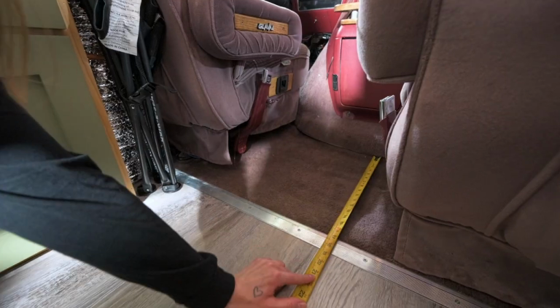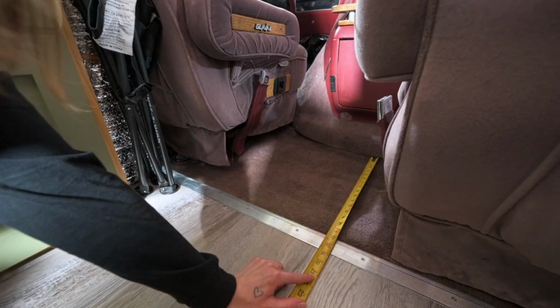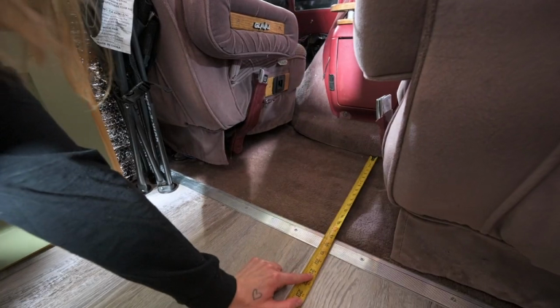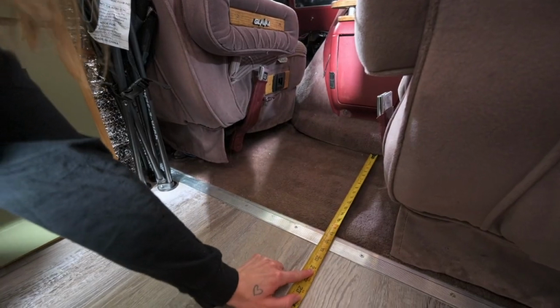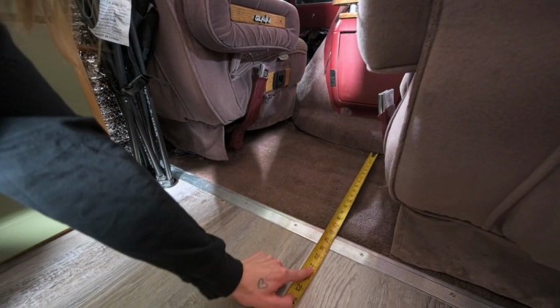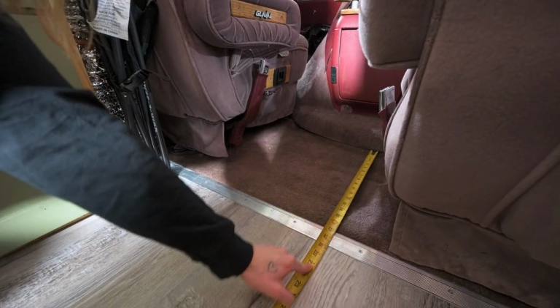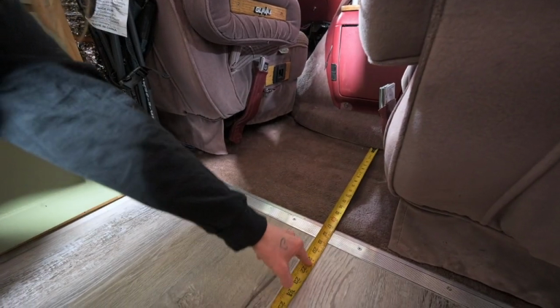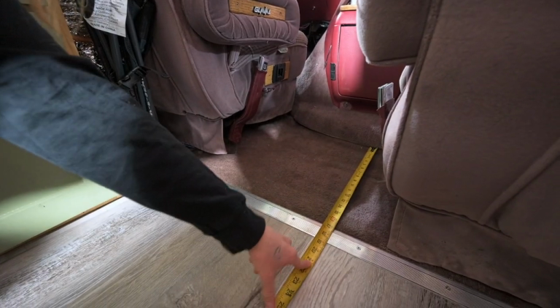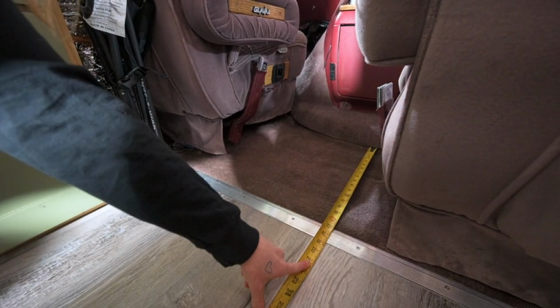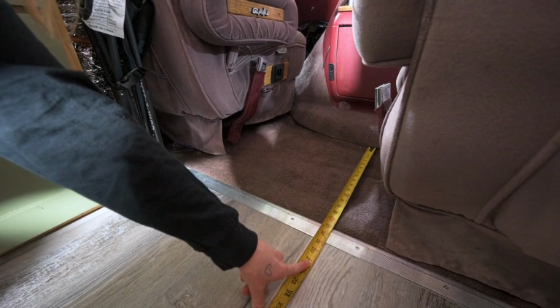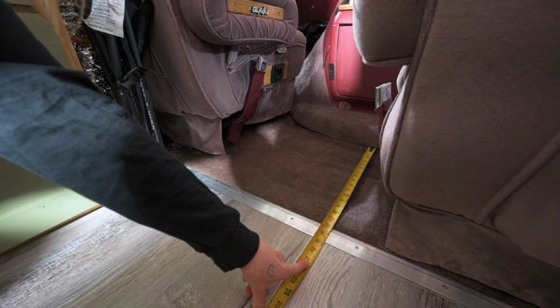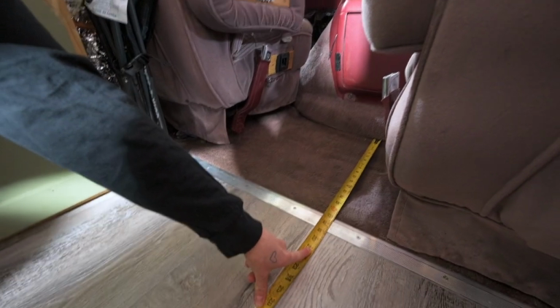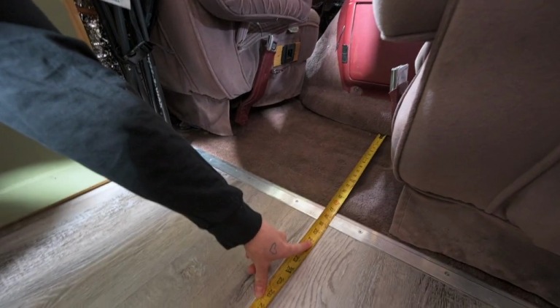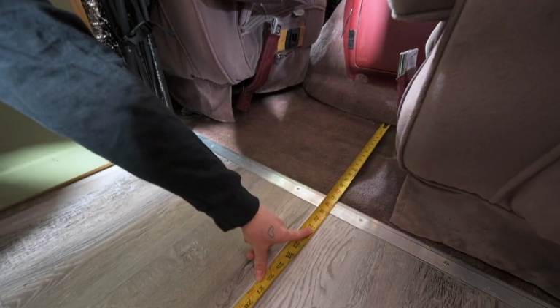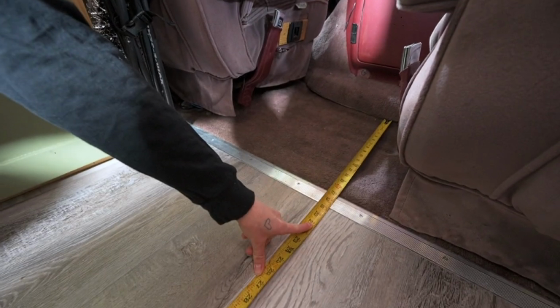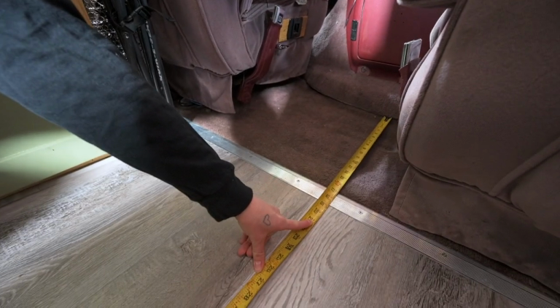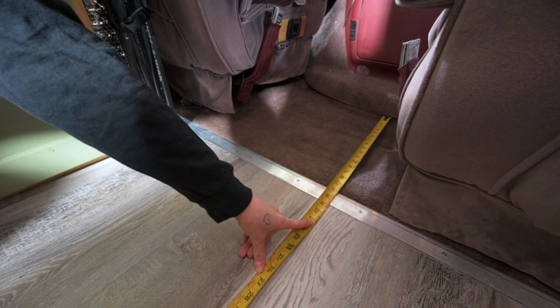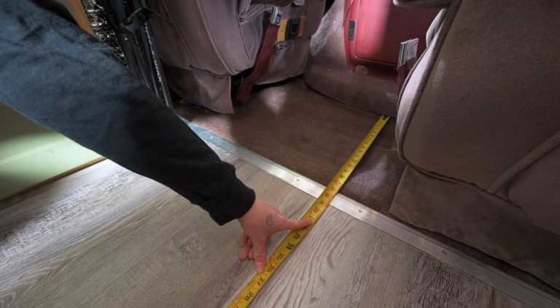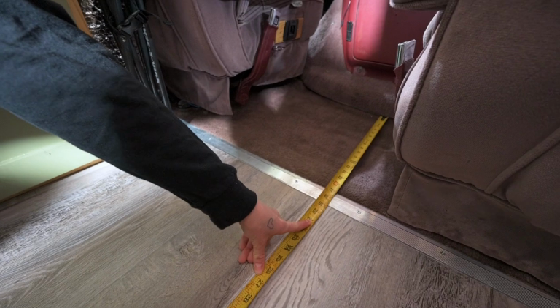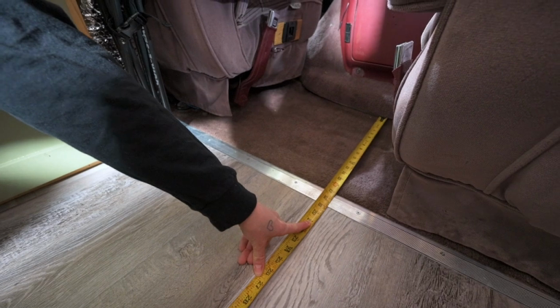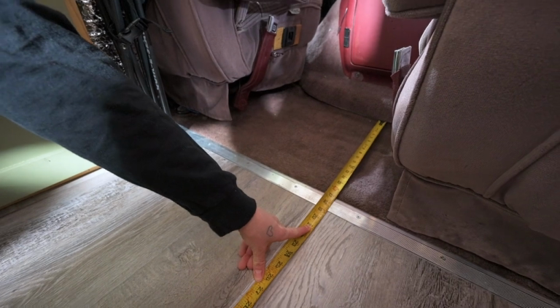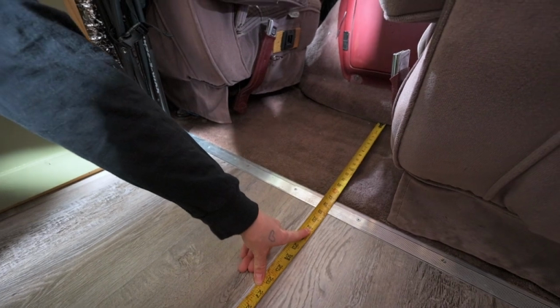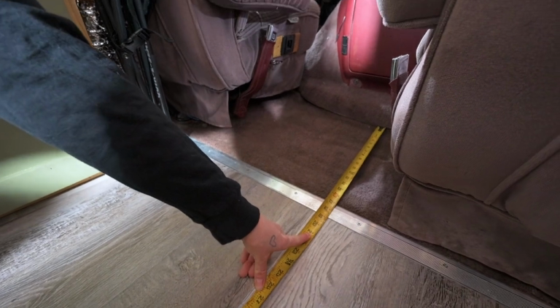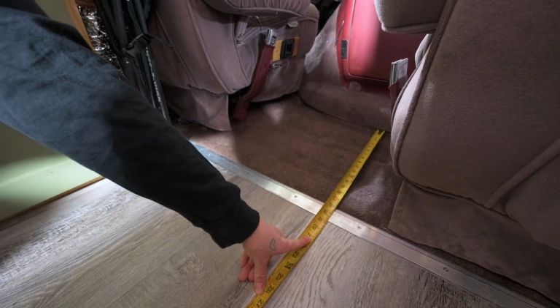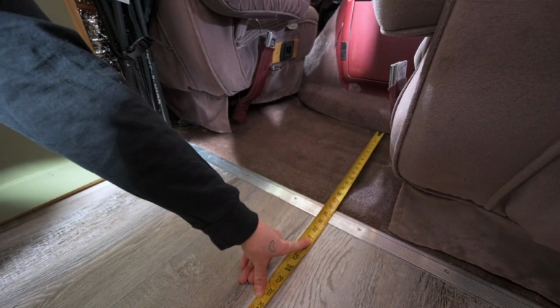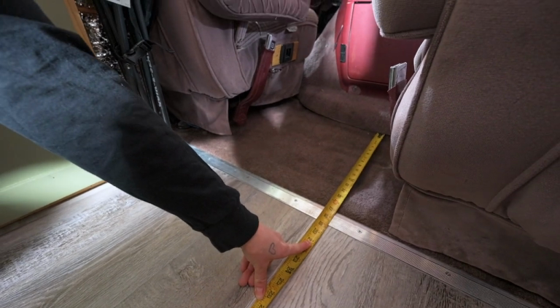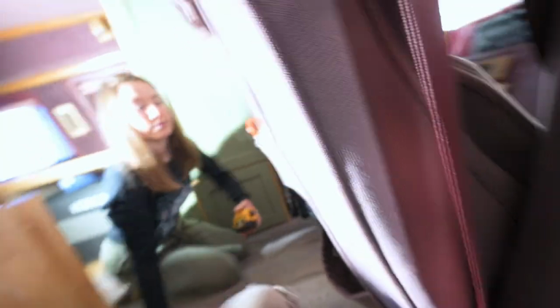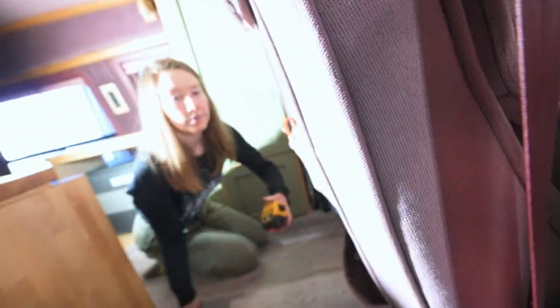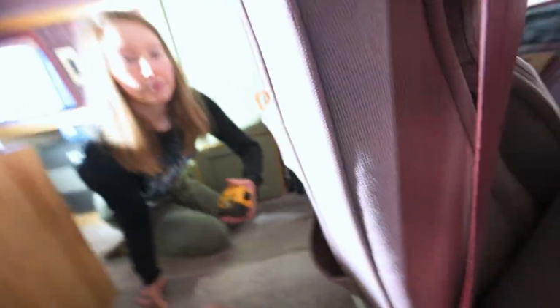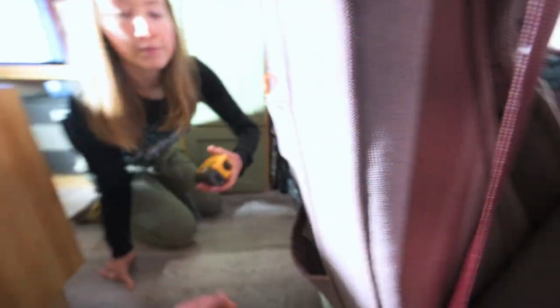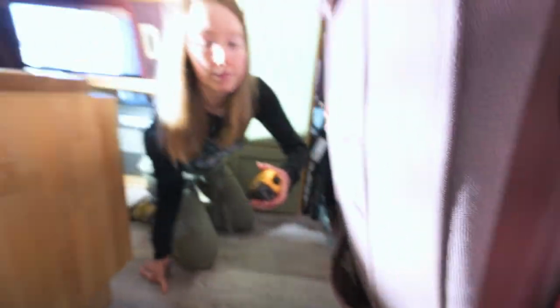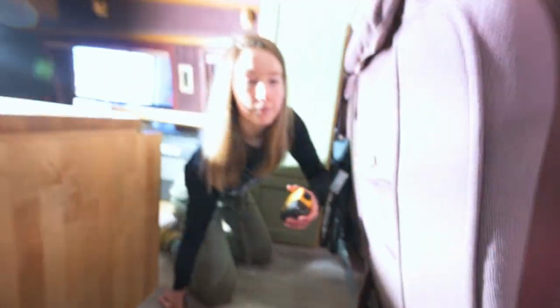We're going to start with 21 inches and see if that sticks out too far.